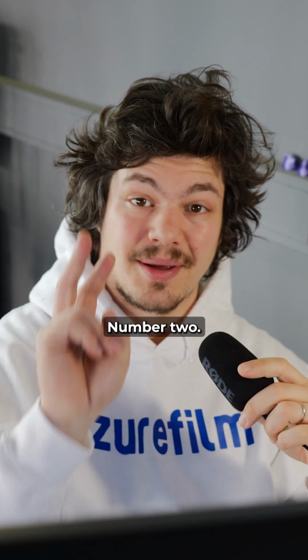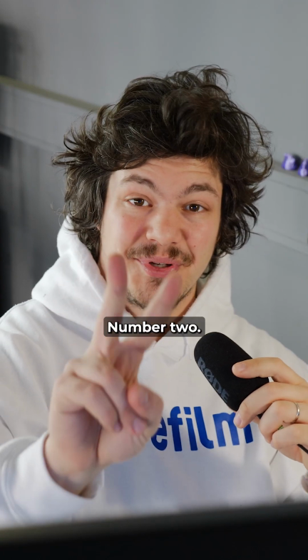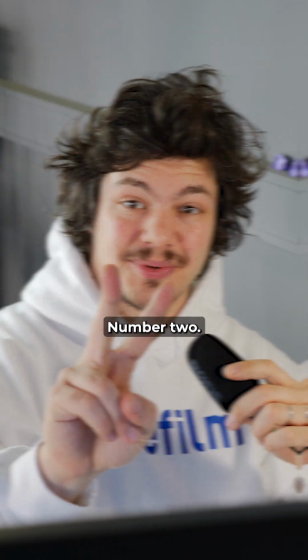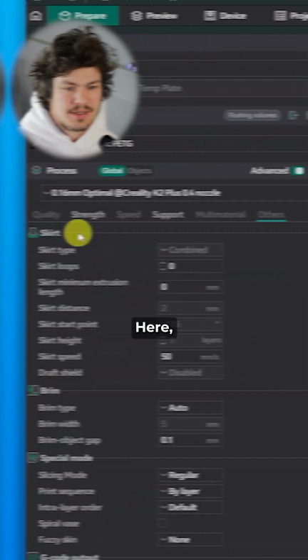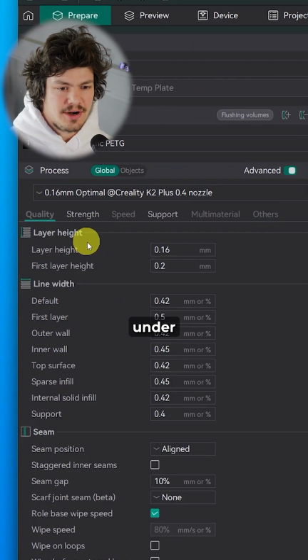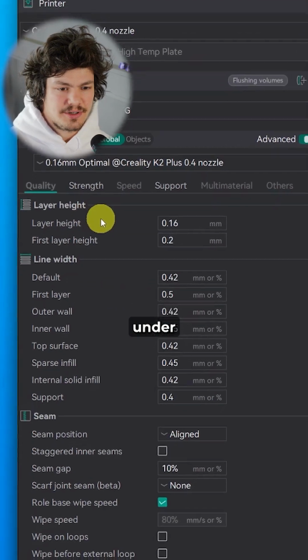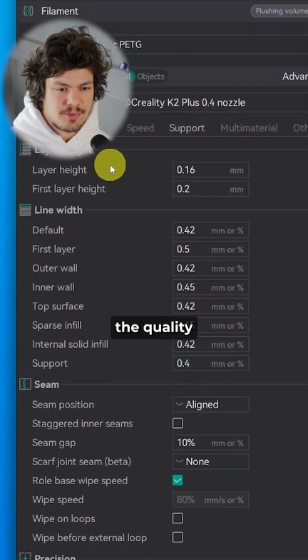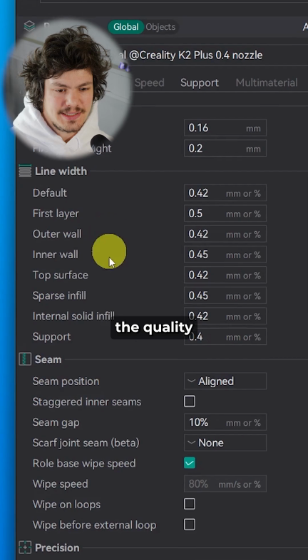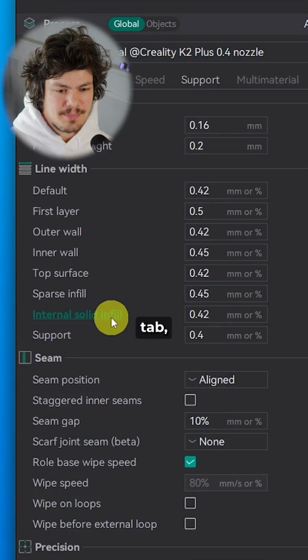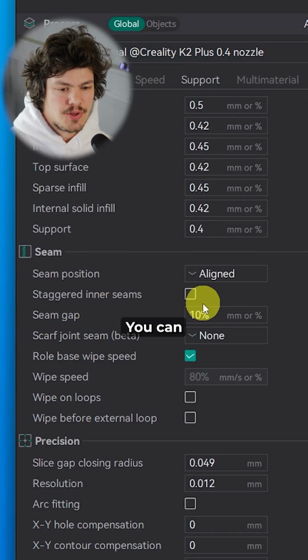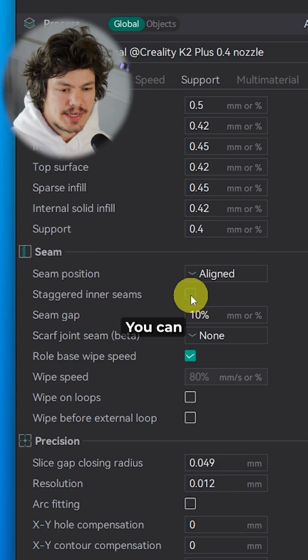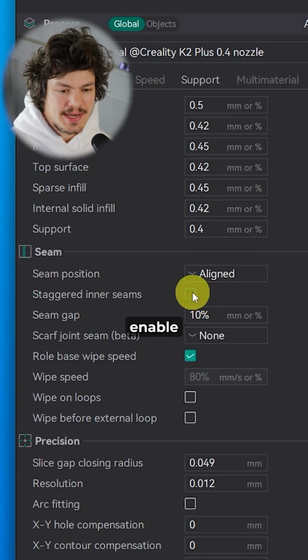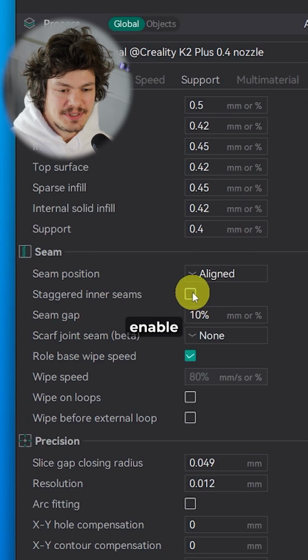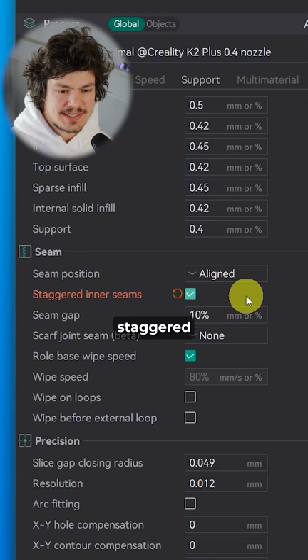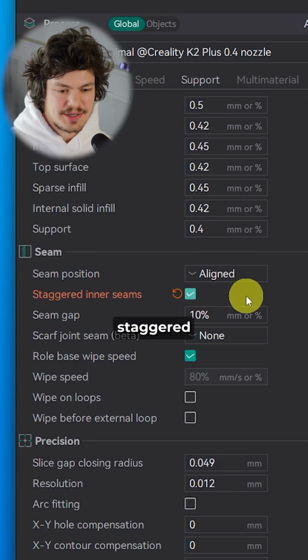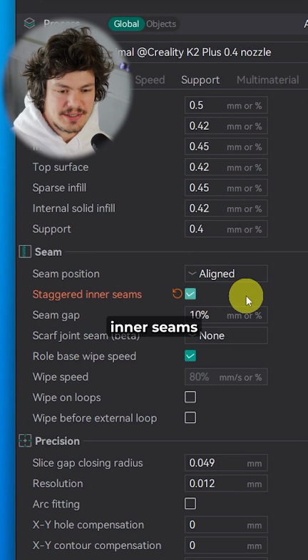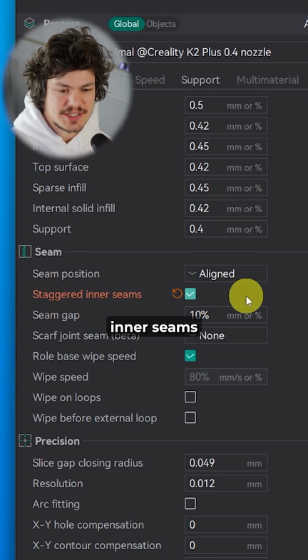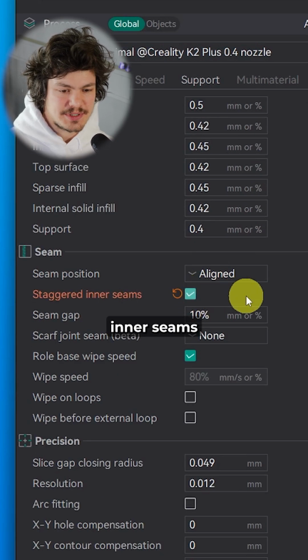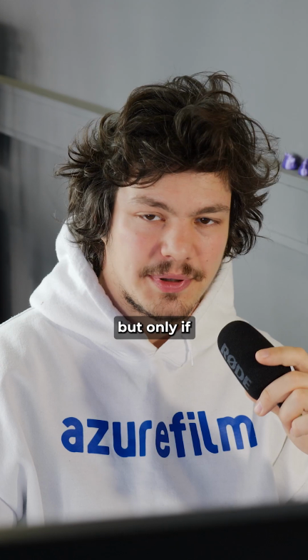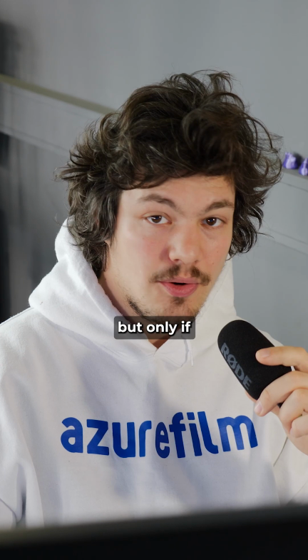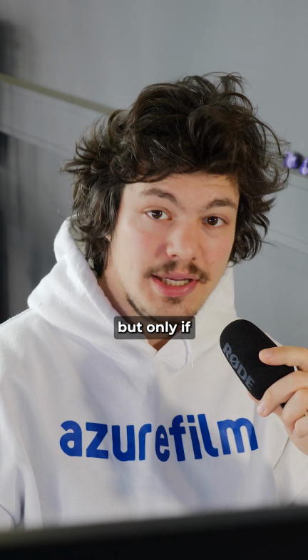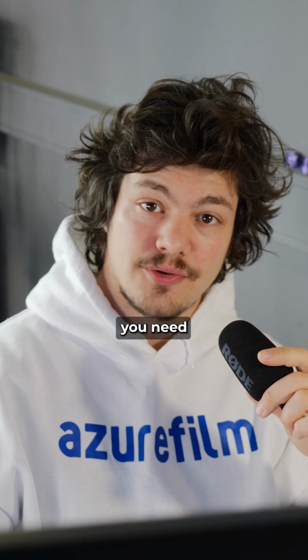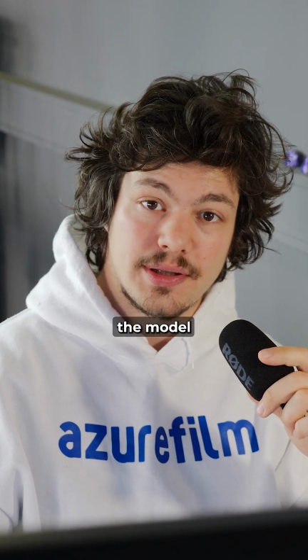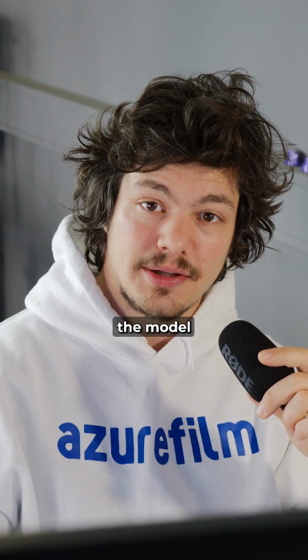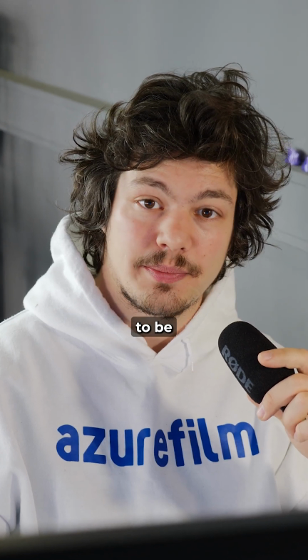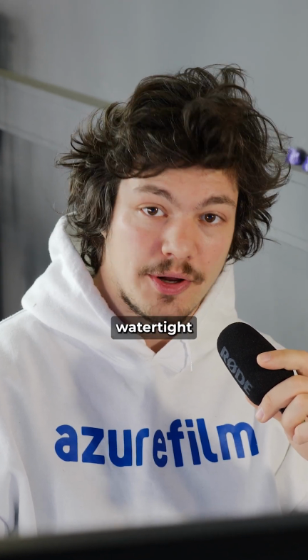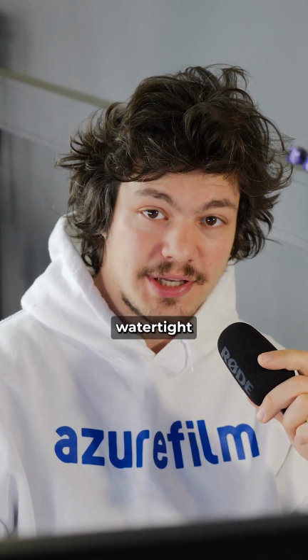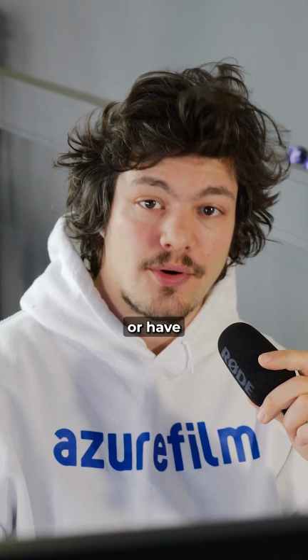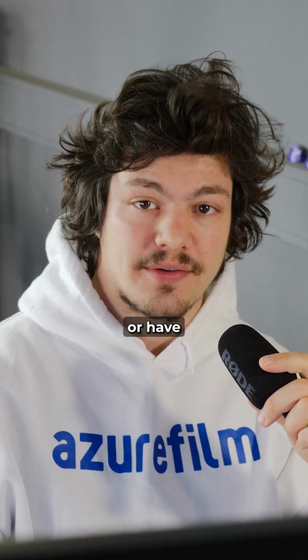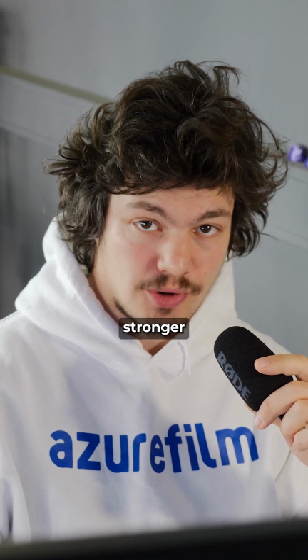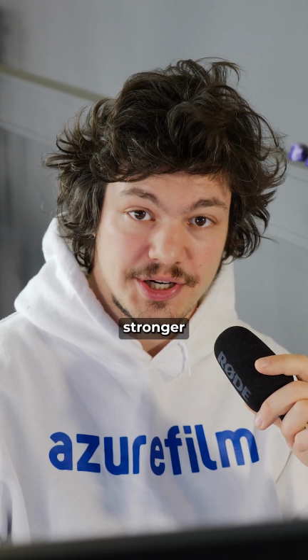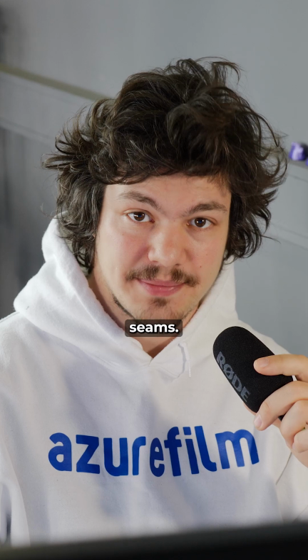Number 2: Here under the quality tab, you can enable staggered inner seams, but only if you need the model to be watertight or have stronger seams.